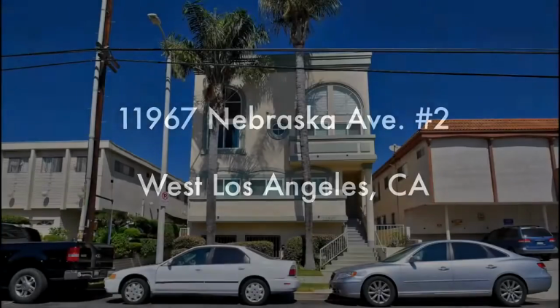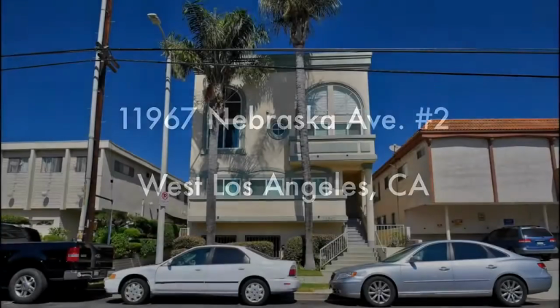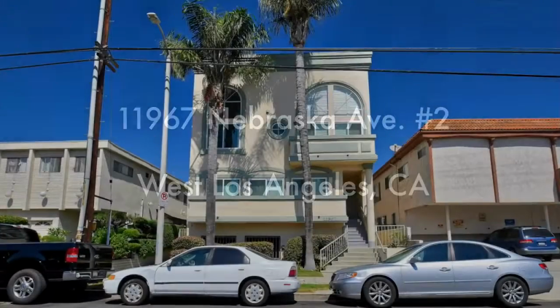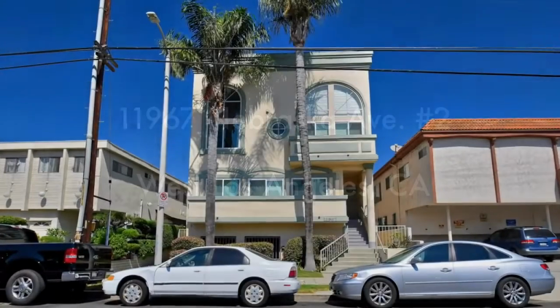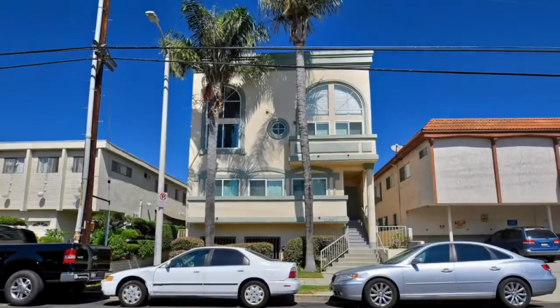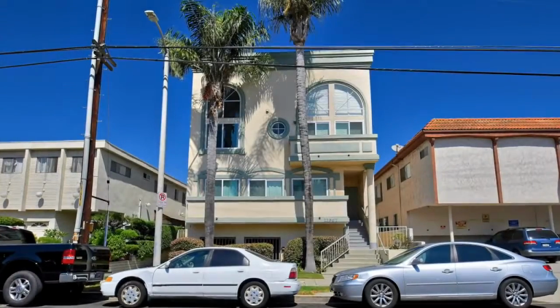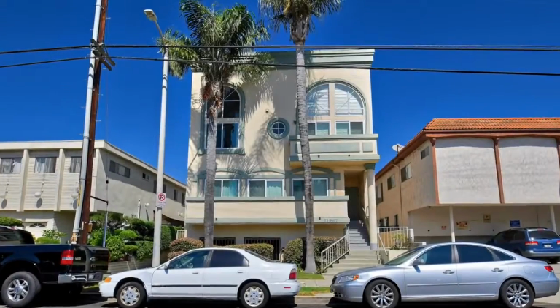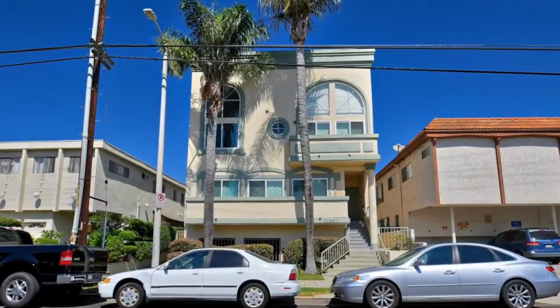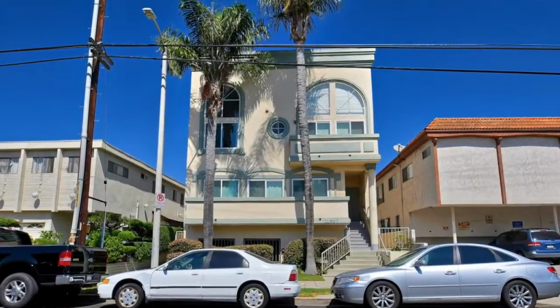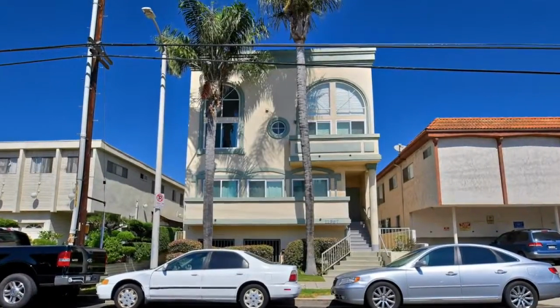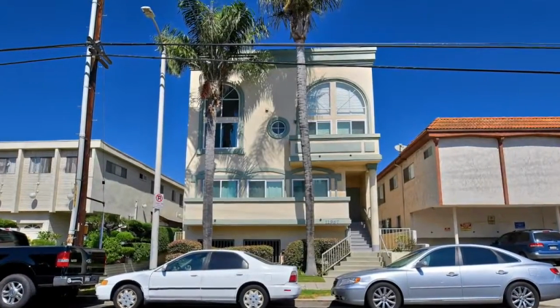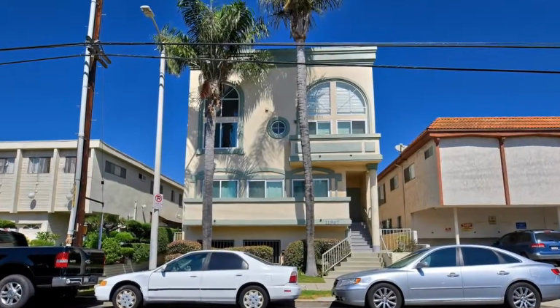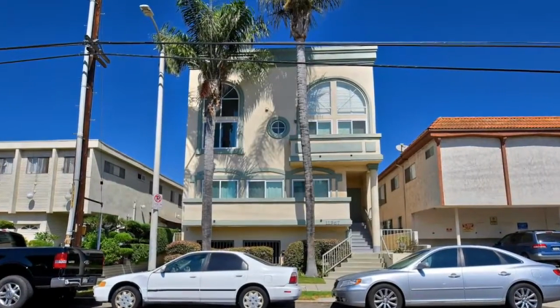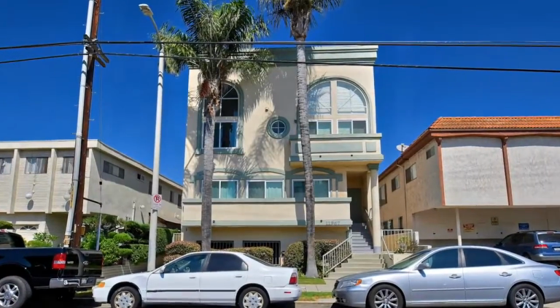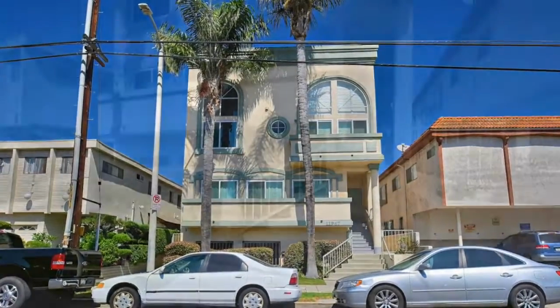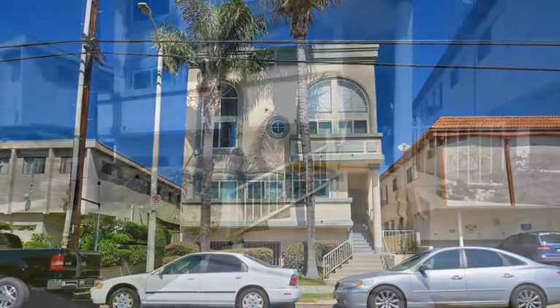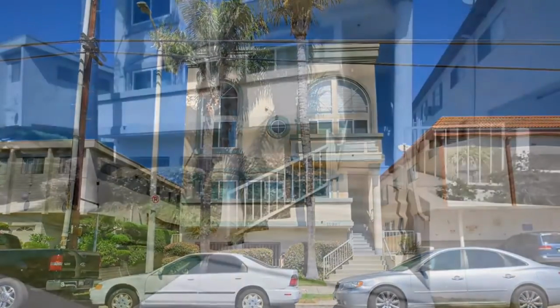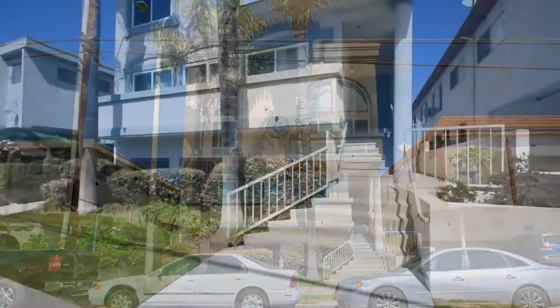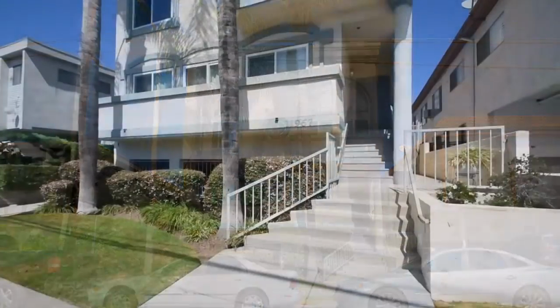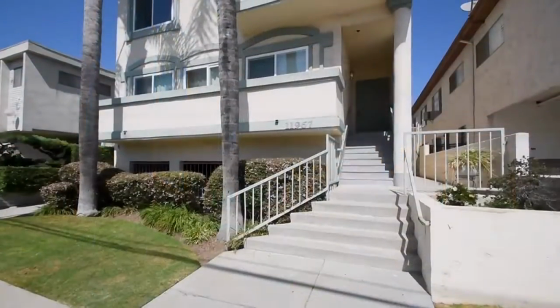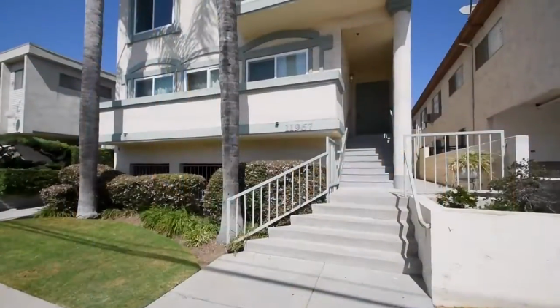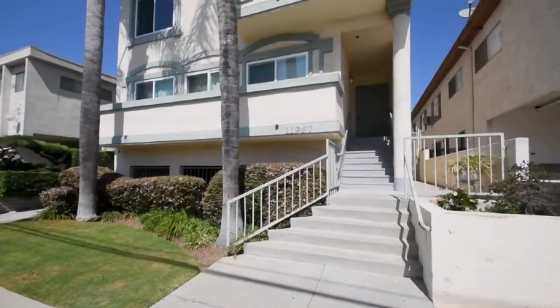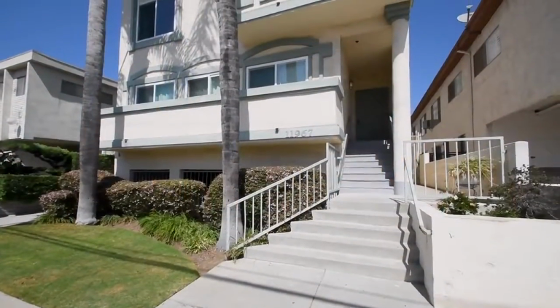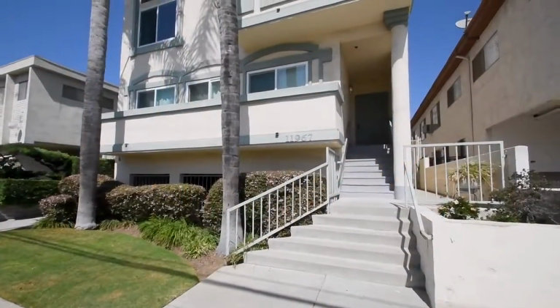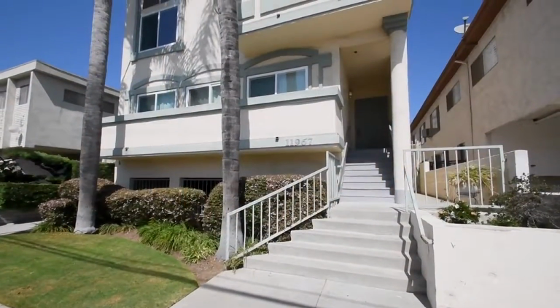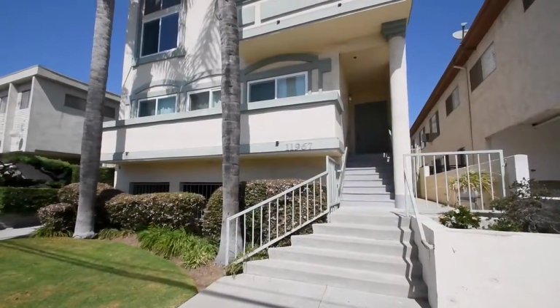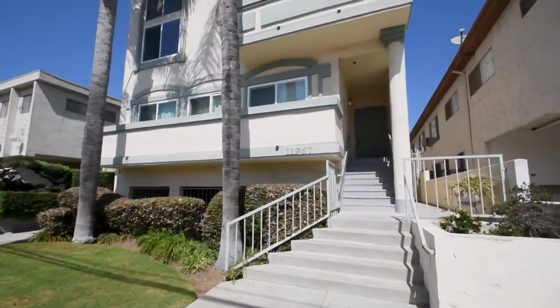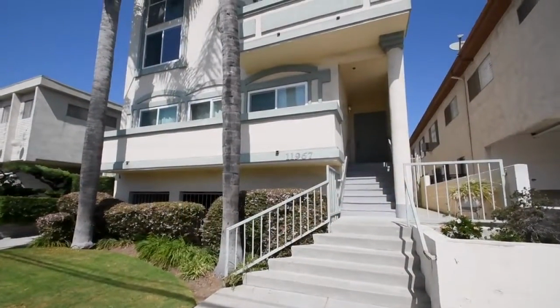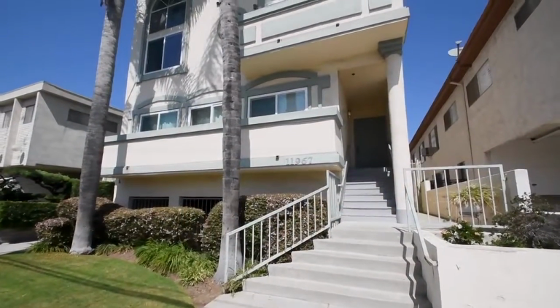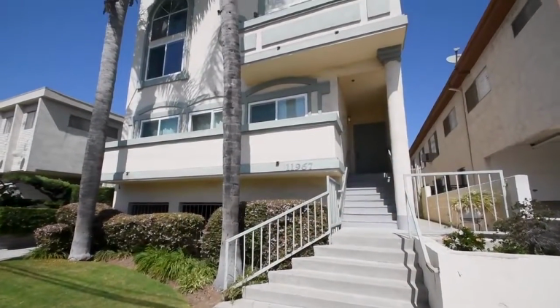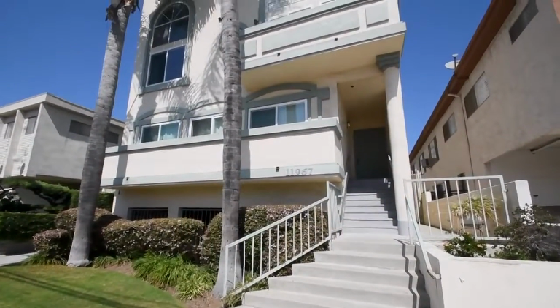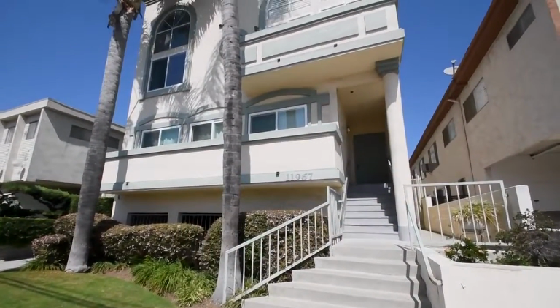No detail has been overlooked within this unbelievable product of modern architecture and design.